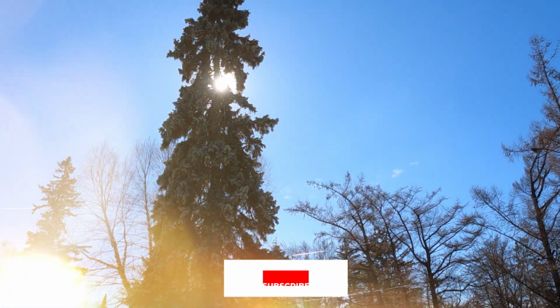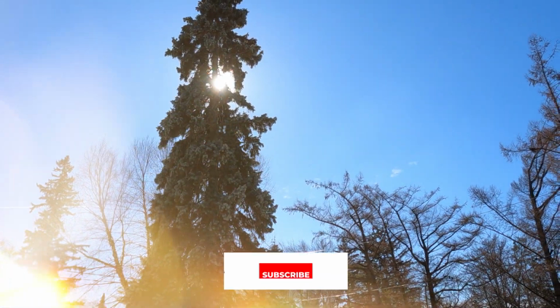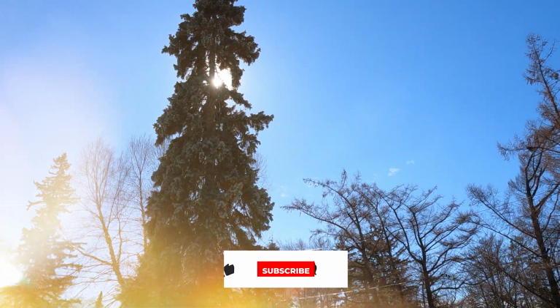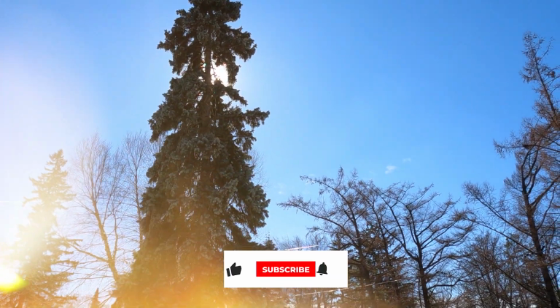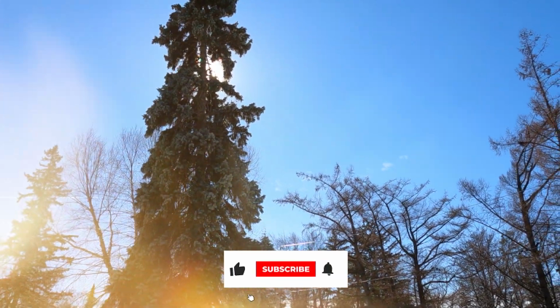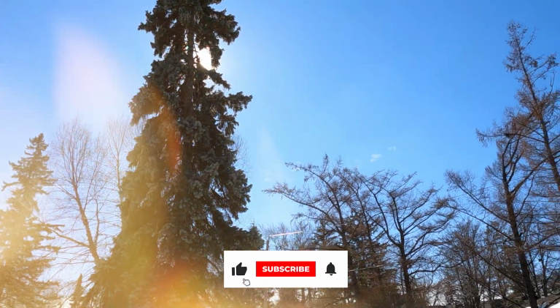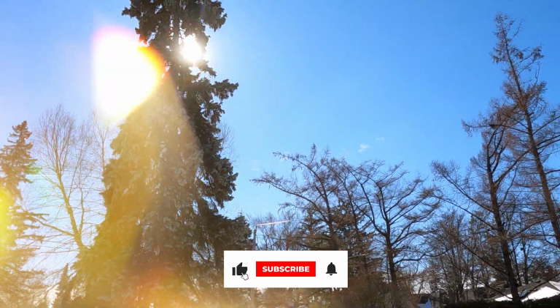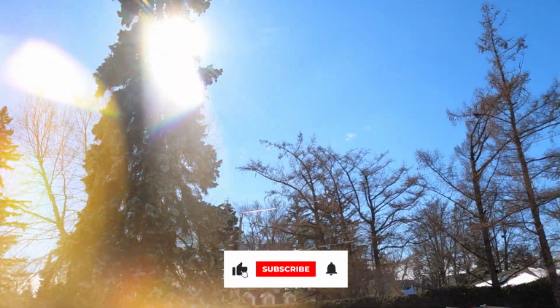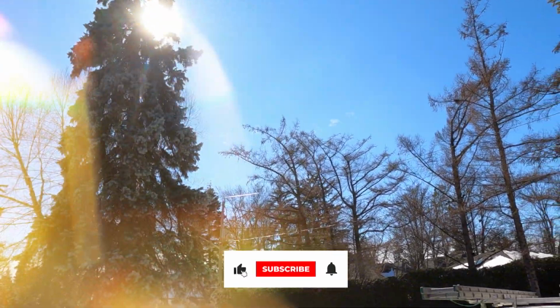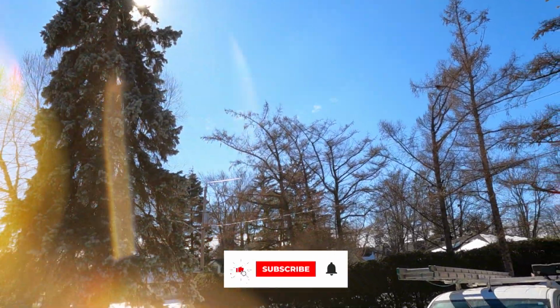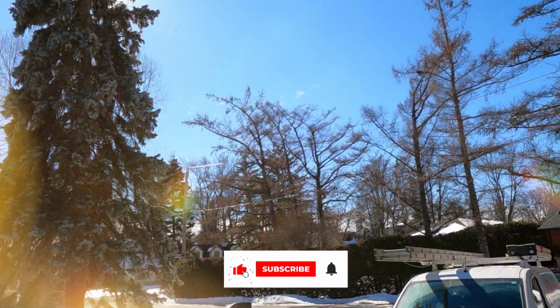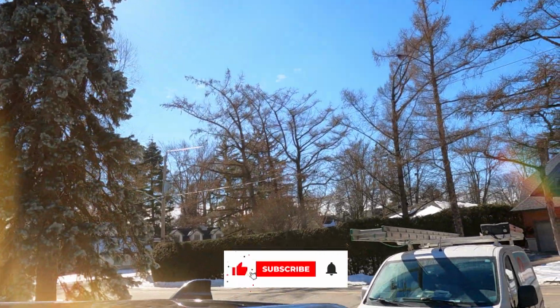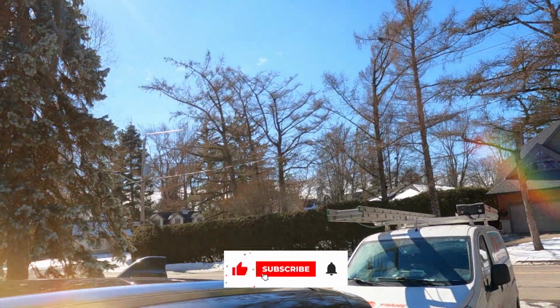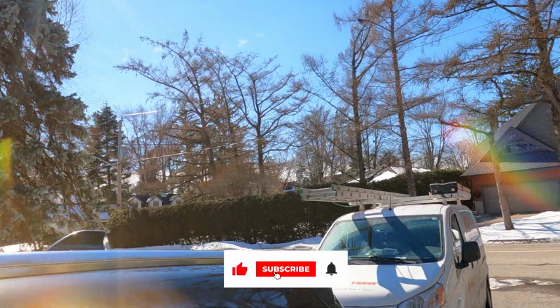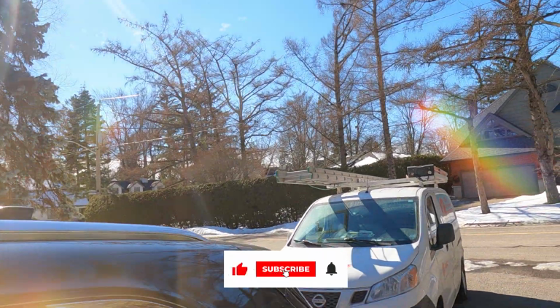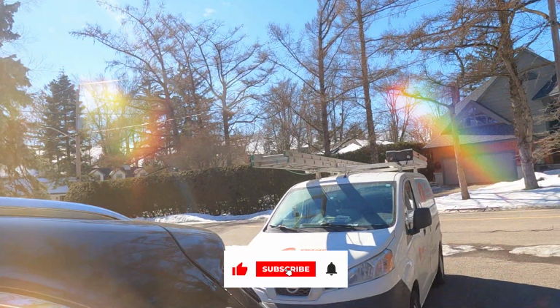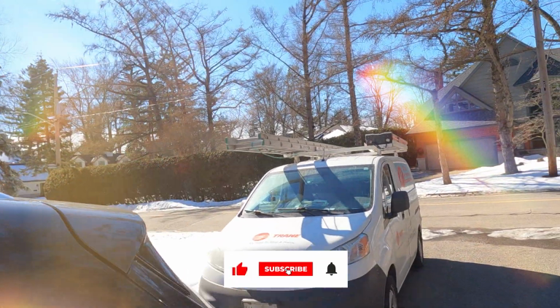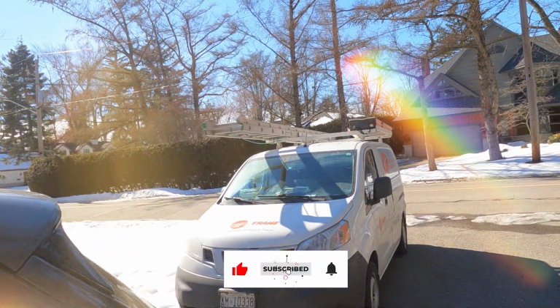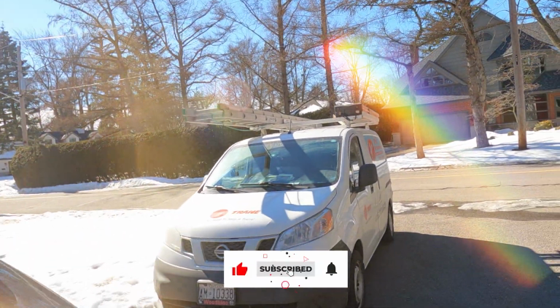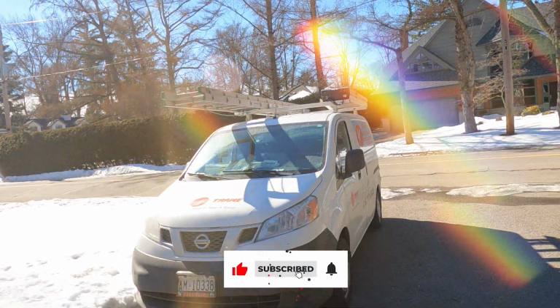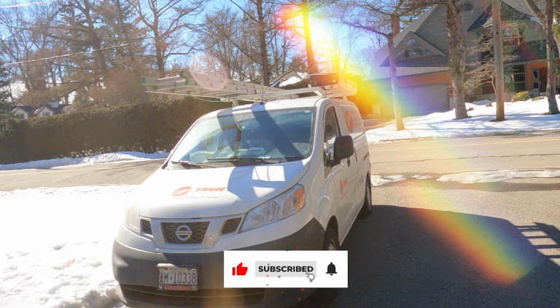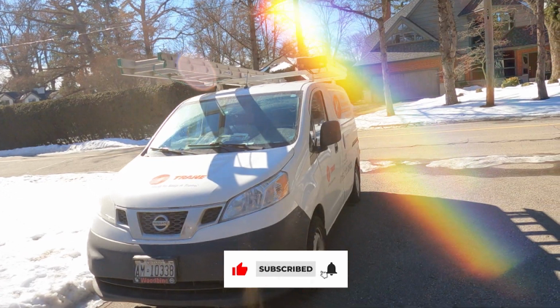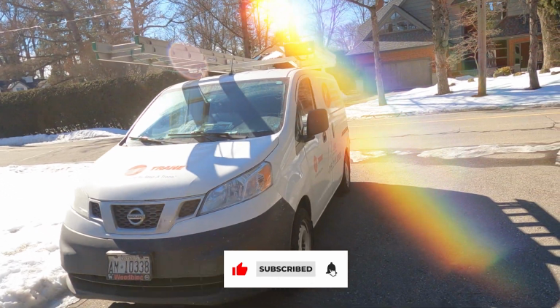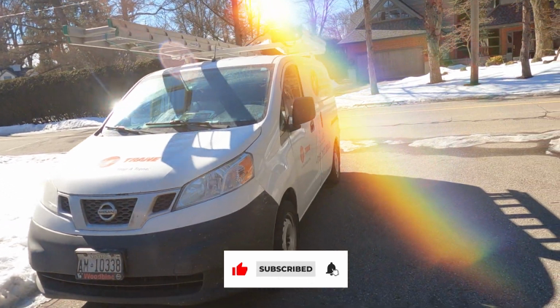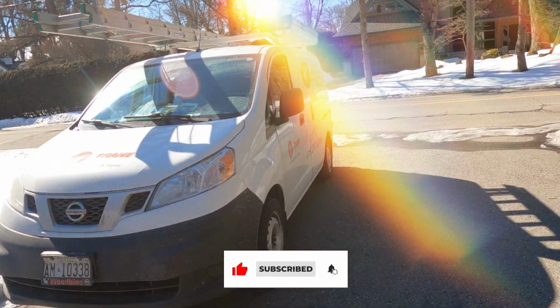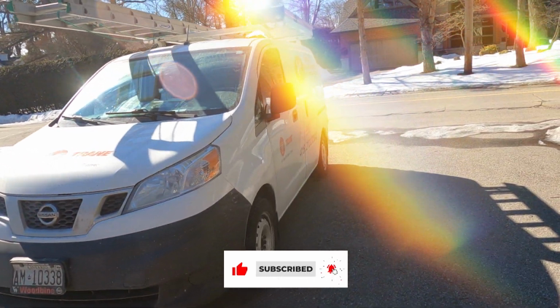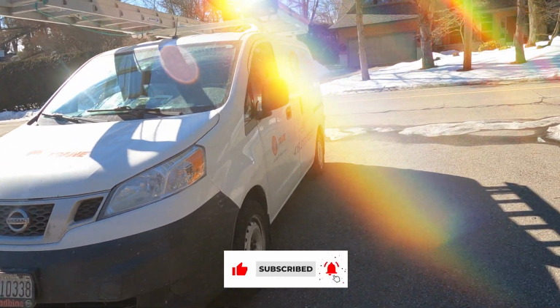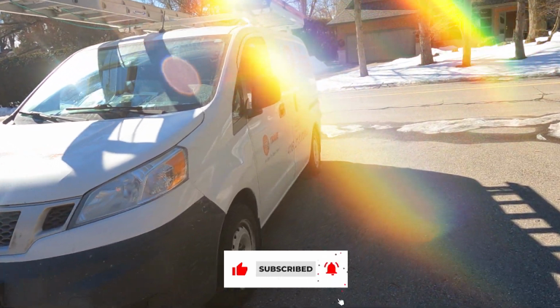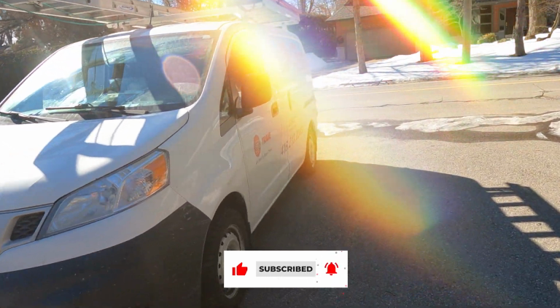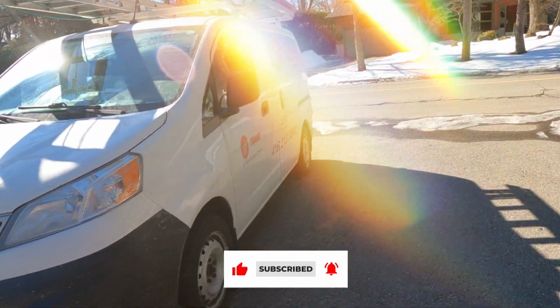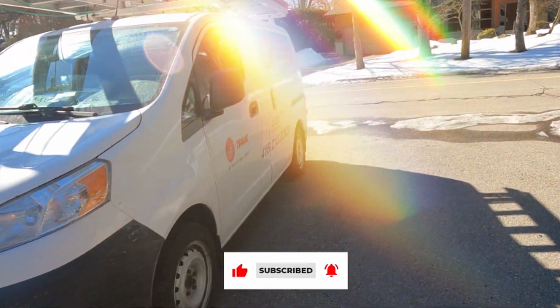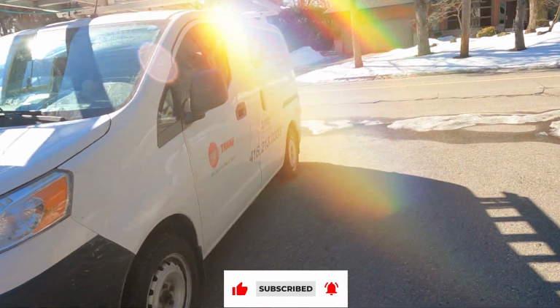Please don't forget to hit the like and subscribe button to get more videos in the future and help our channel.